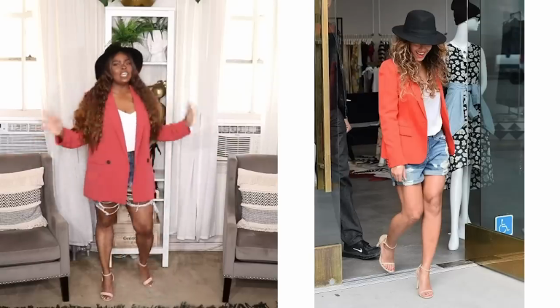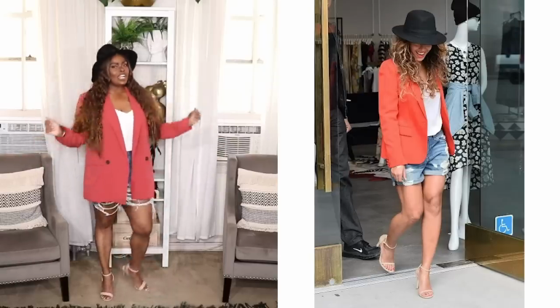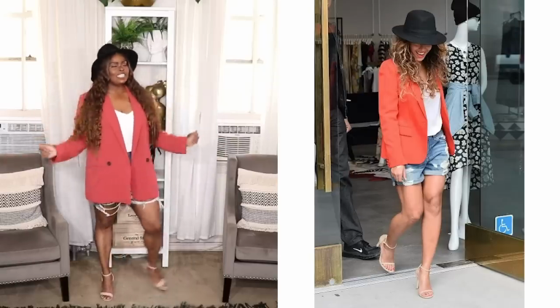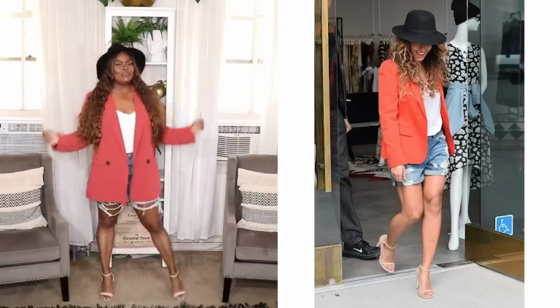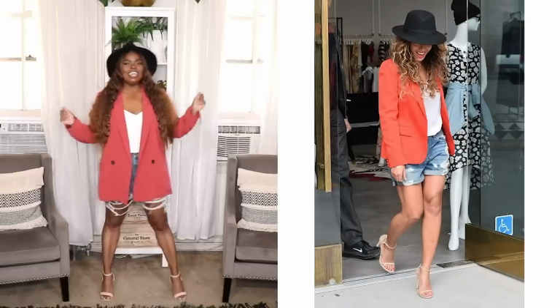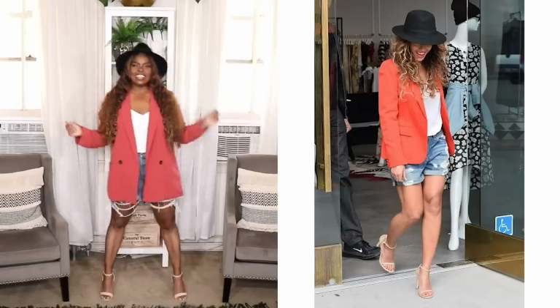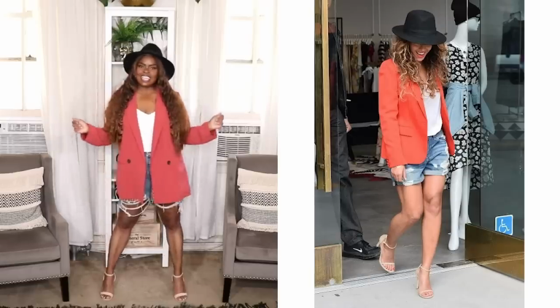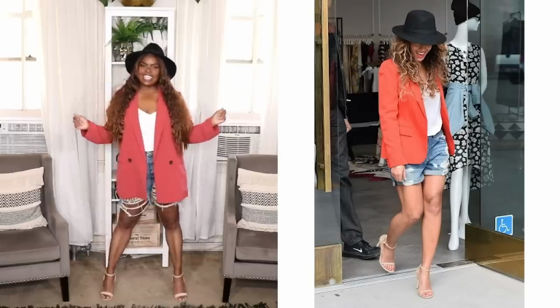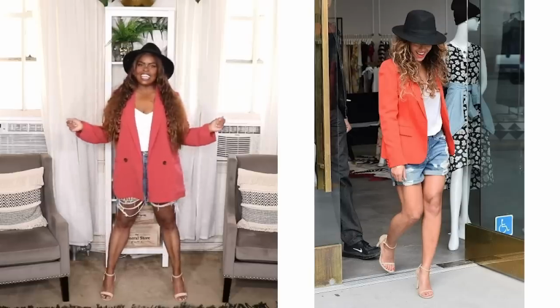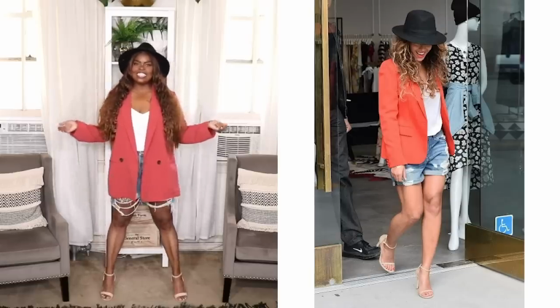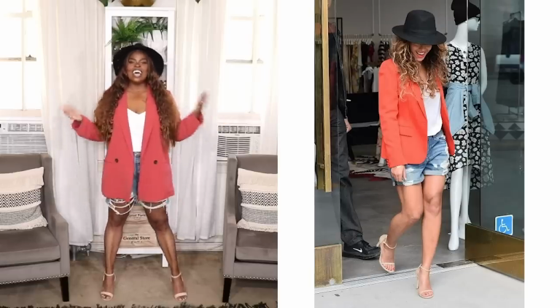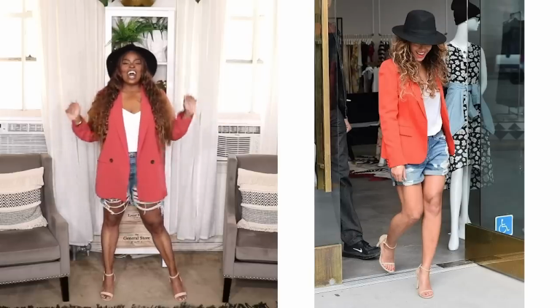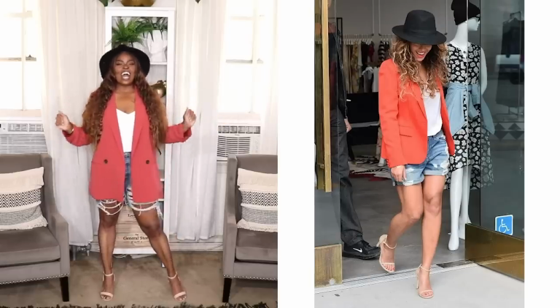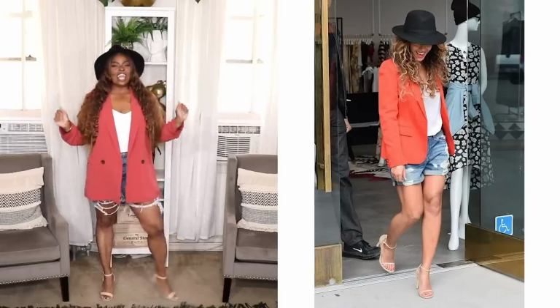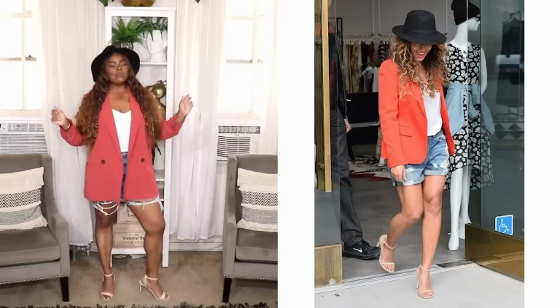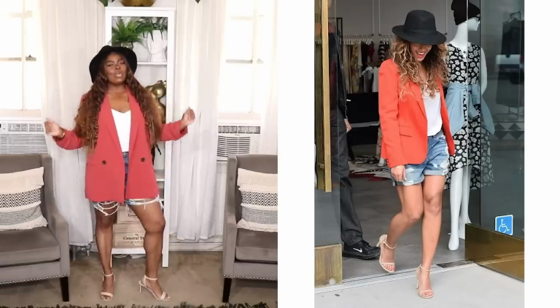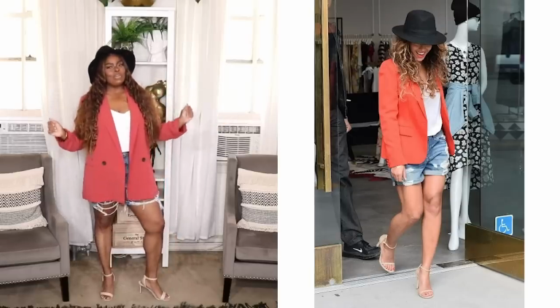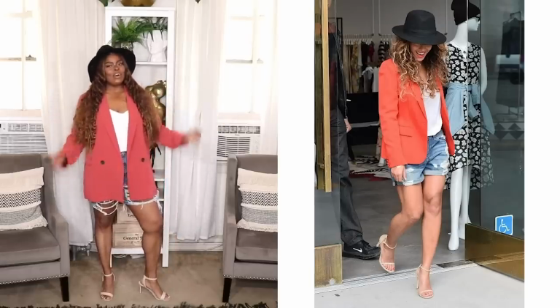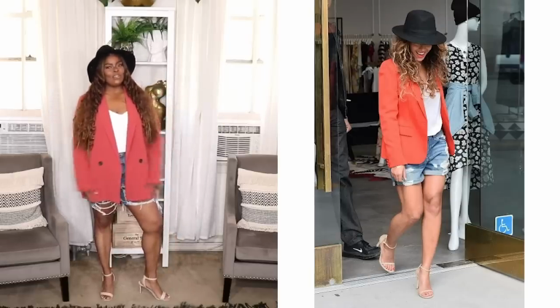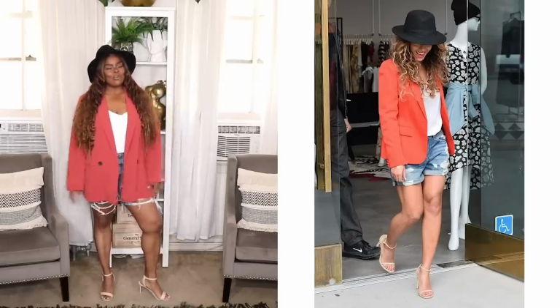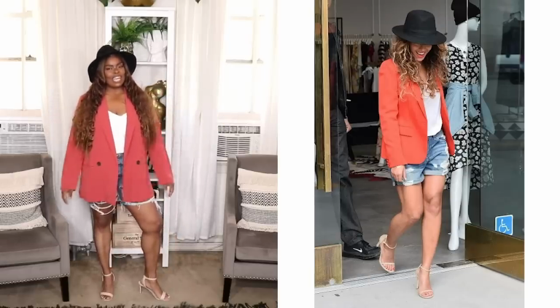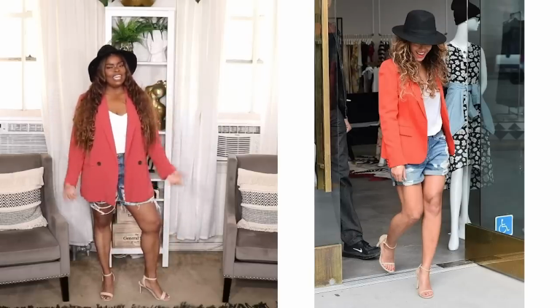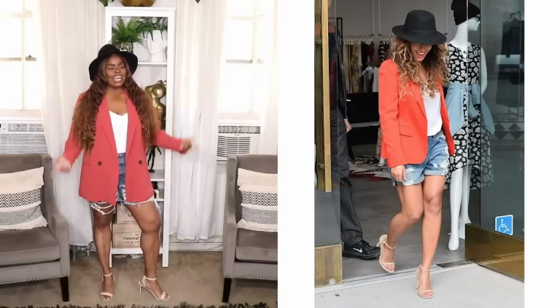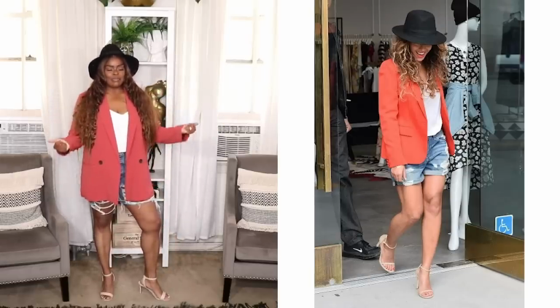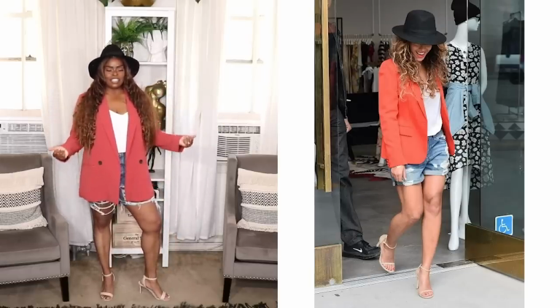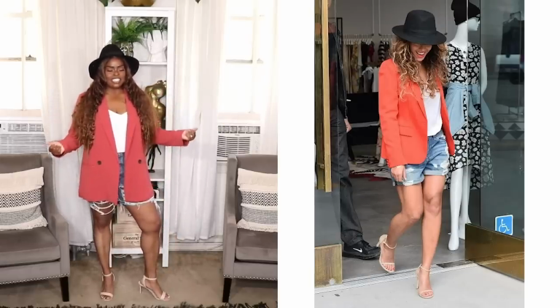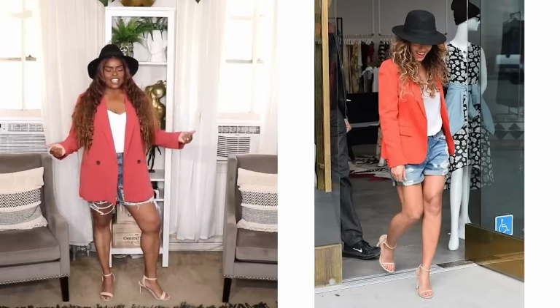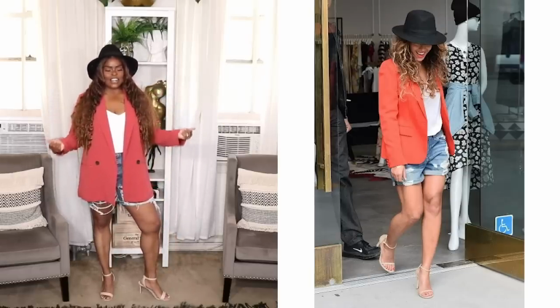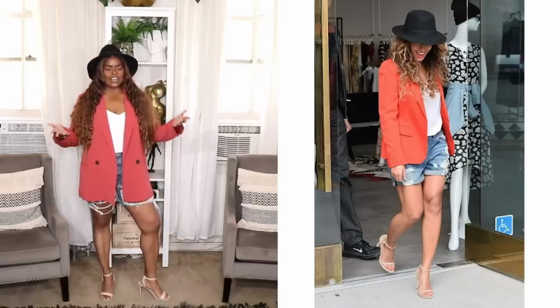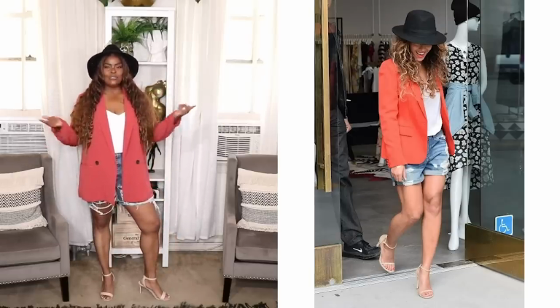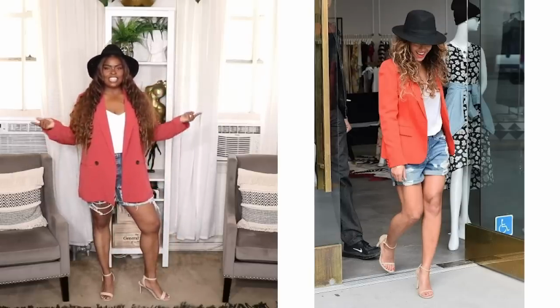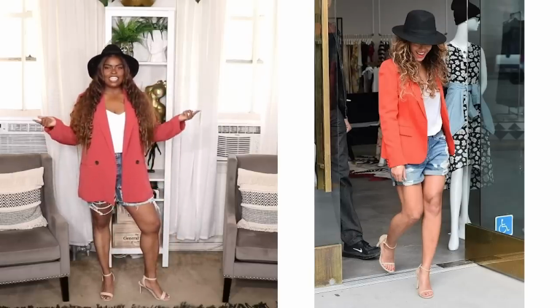Taupe Steve Madden heels on the feet — girl, I nailed this look. You can't tell me nothing in this; I am Queen Bee all the way. I'm feeling this — are you feeling it?